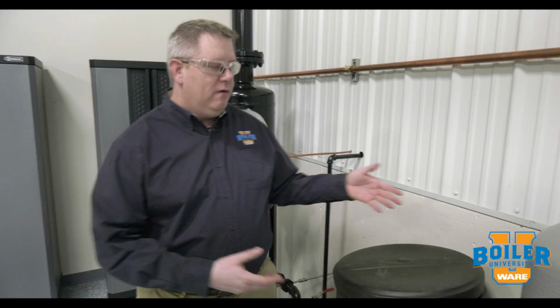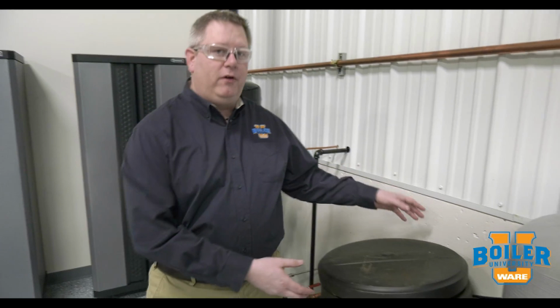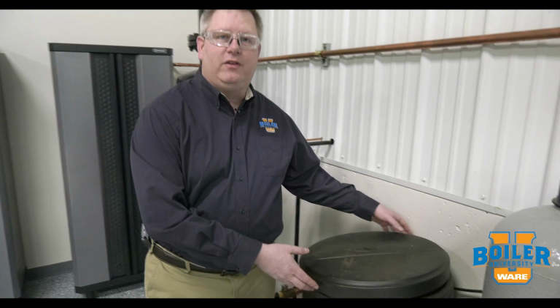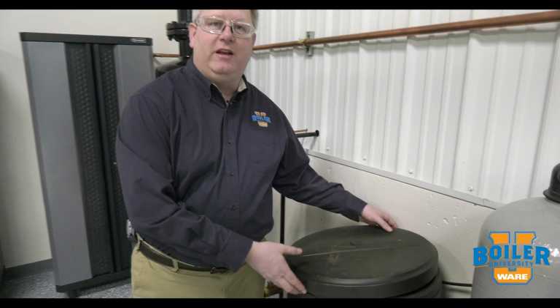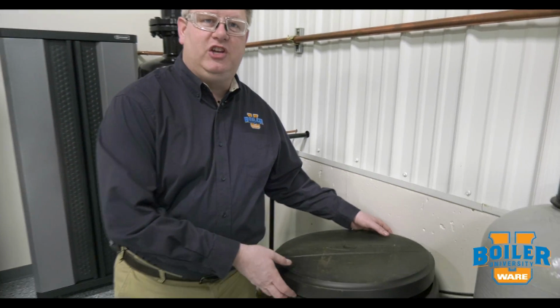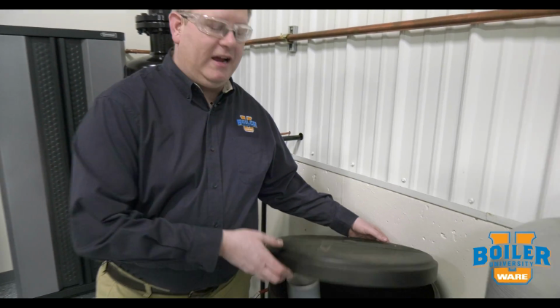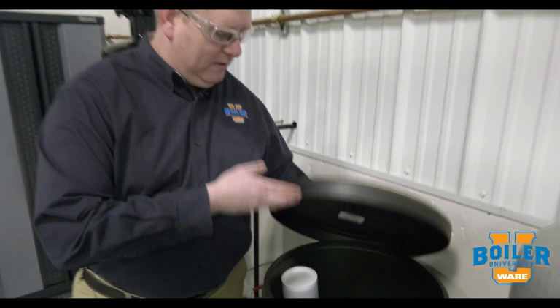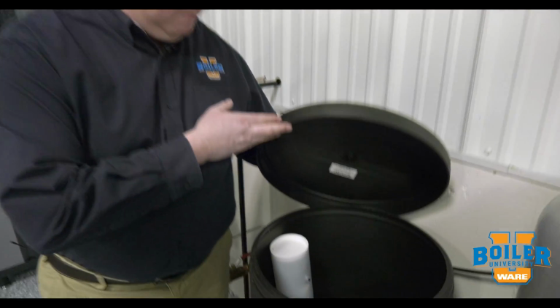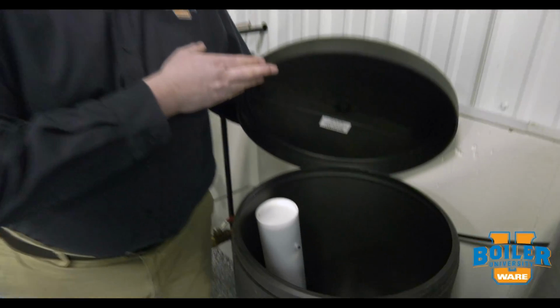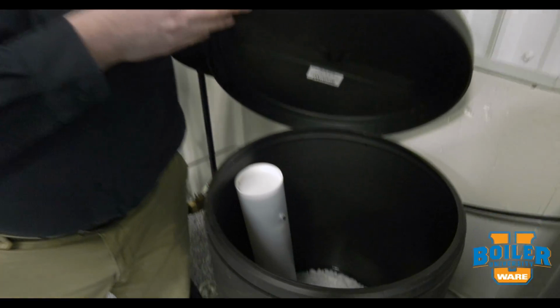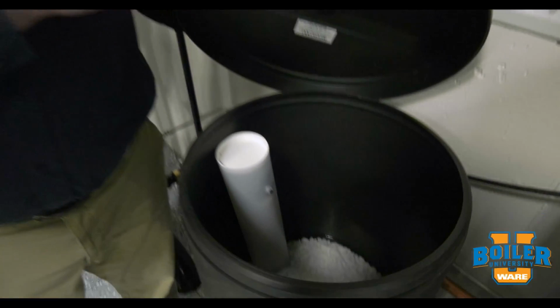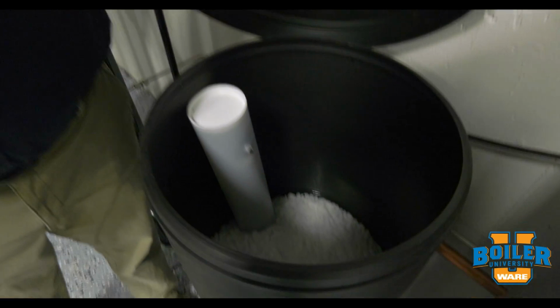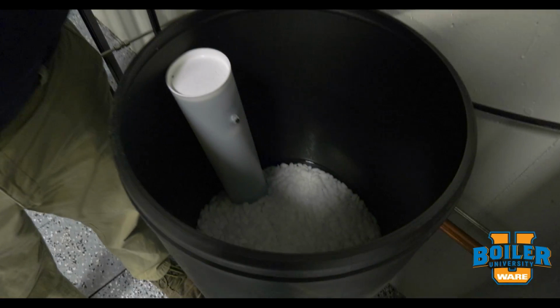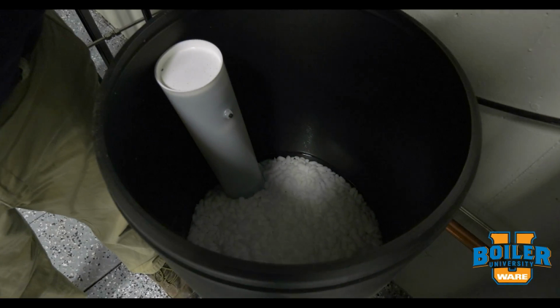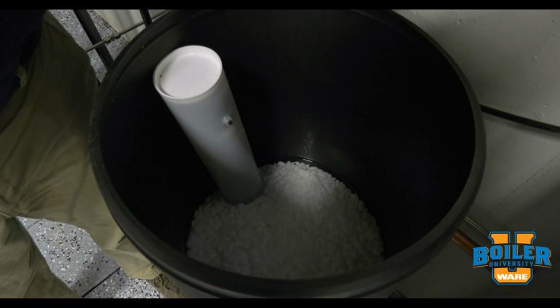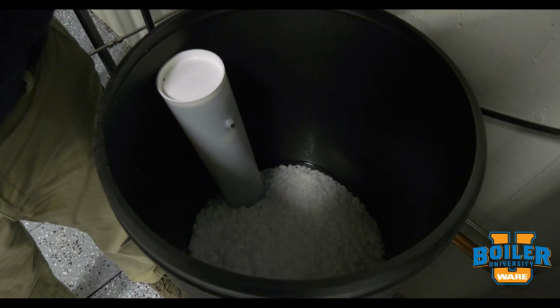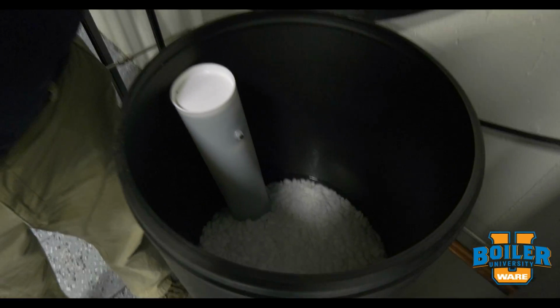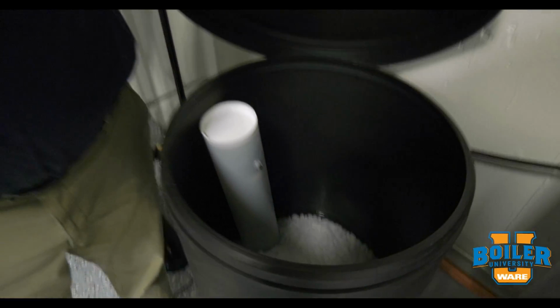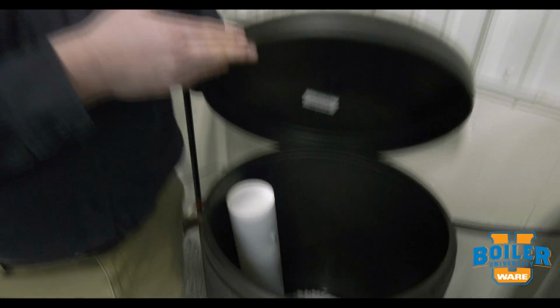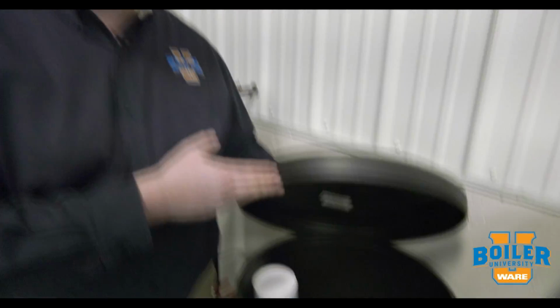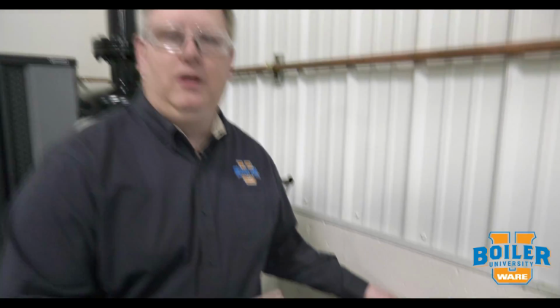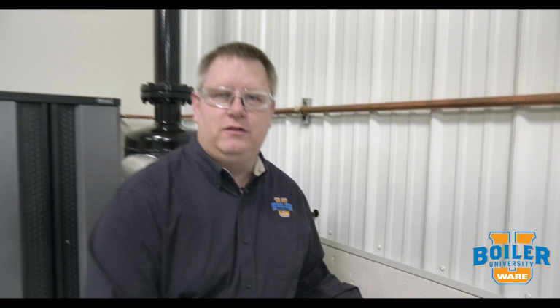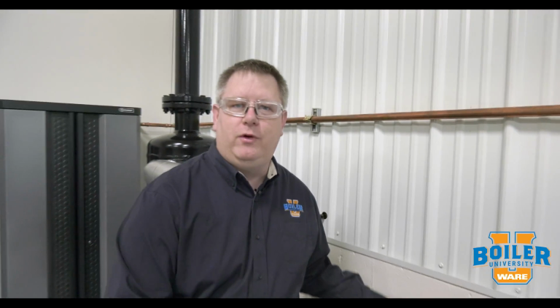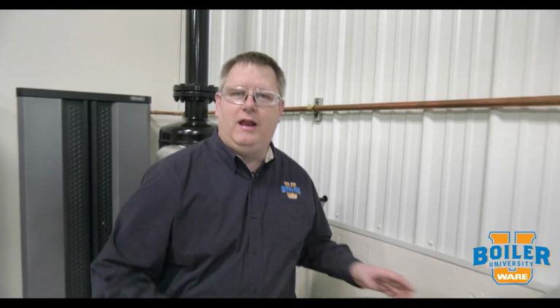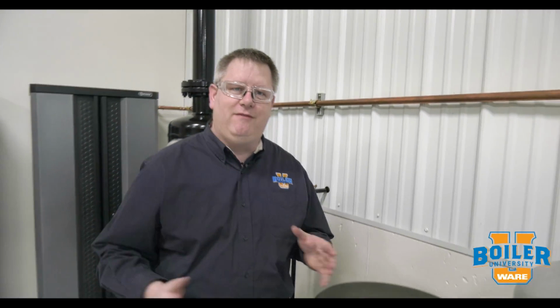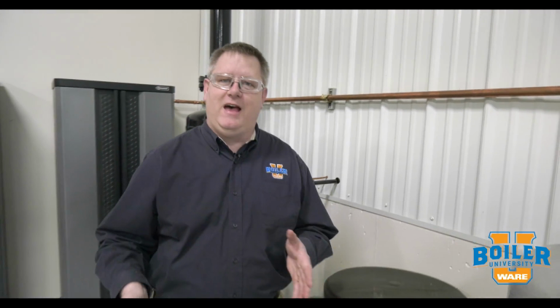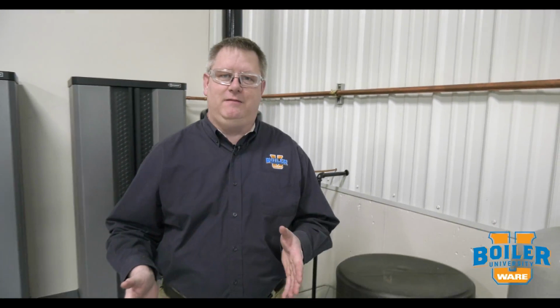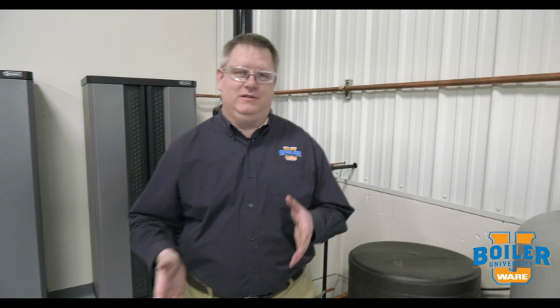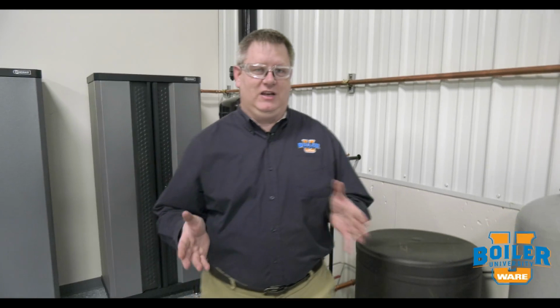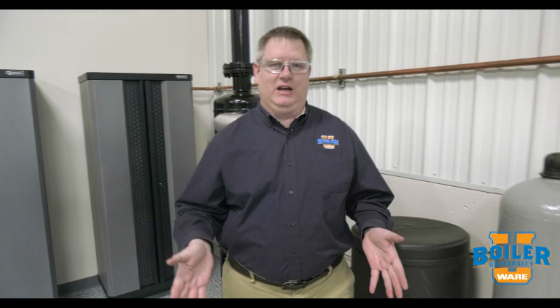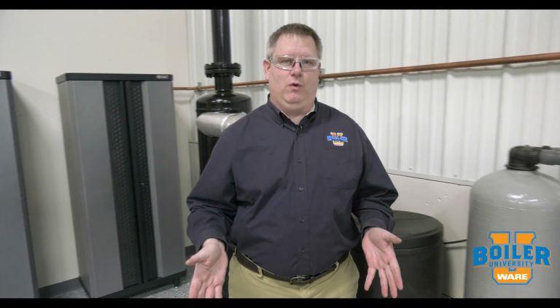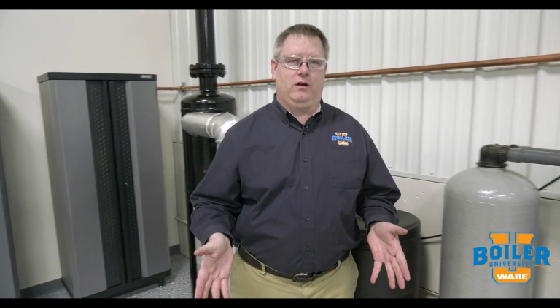First, I'm going to check and make sure I've got salt in the softener, because if we don't have that, it's not going to work.